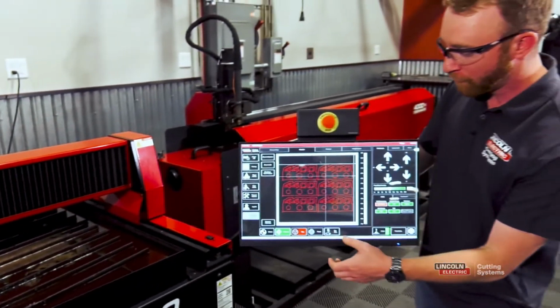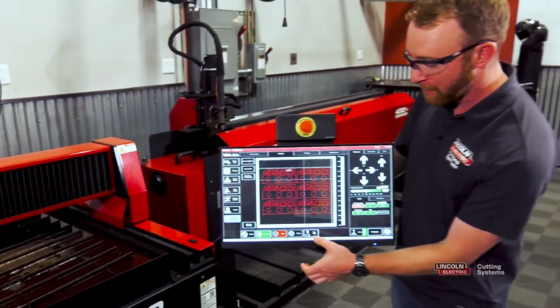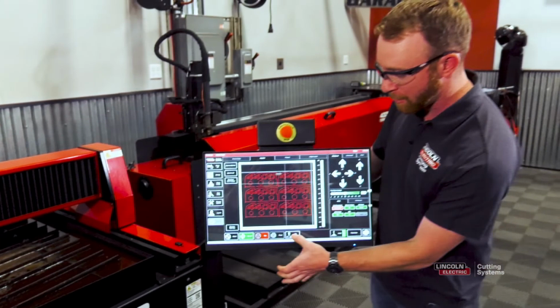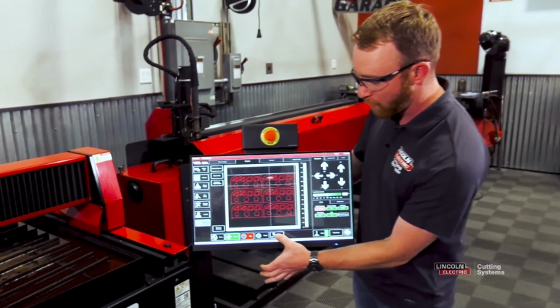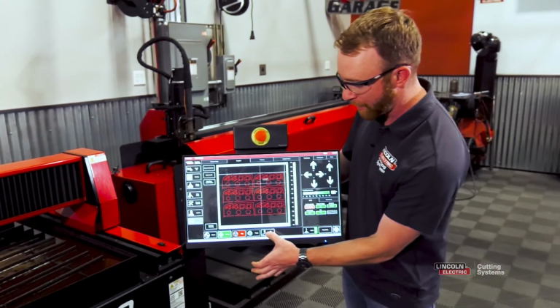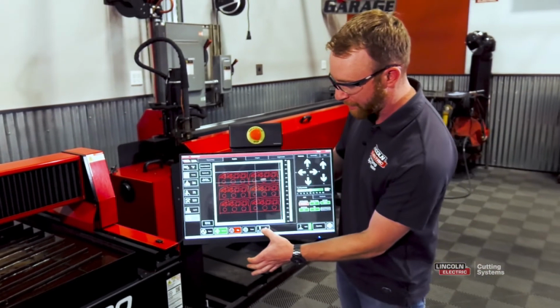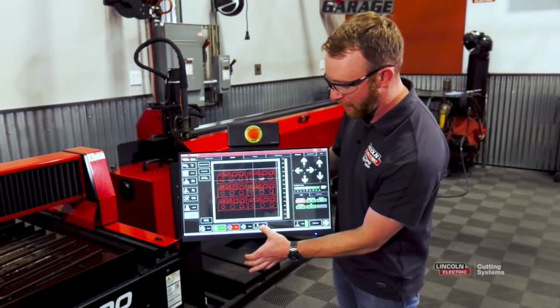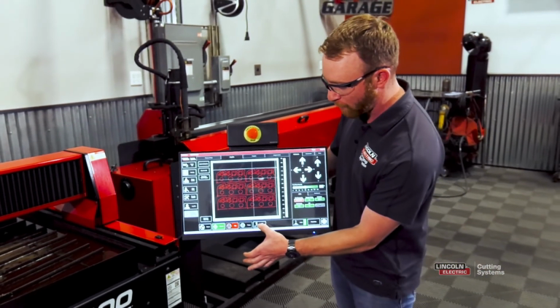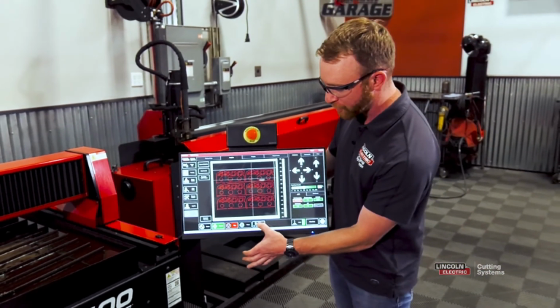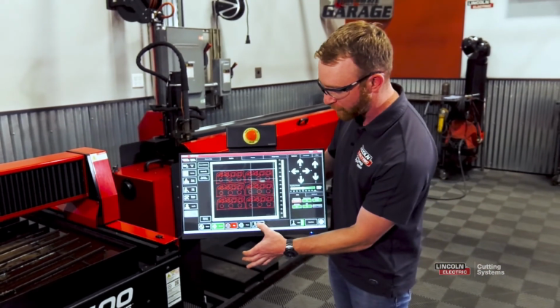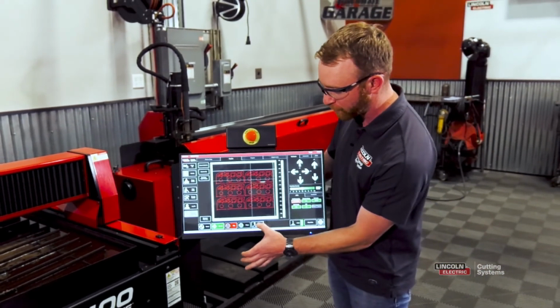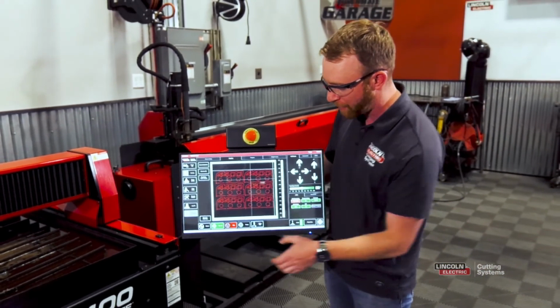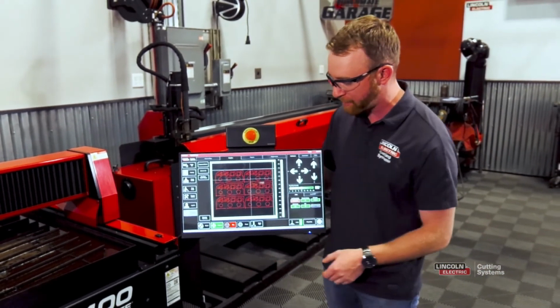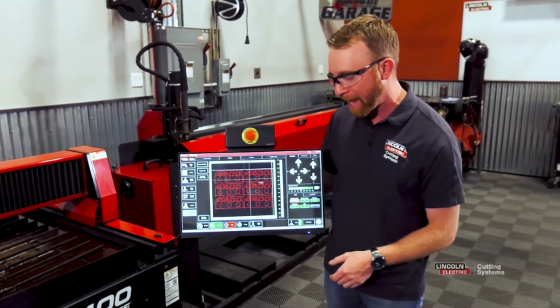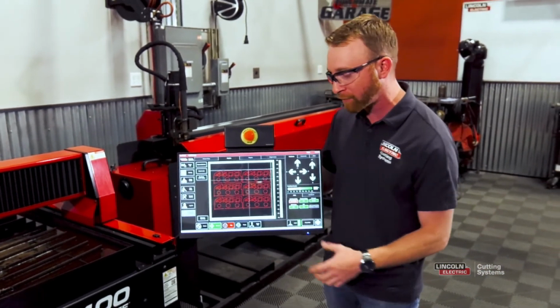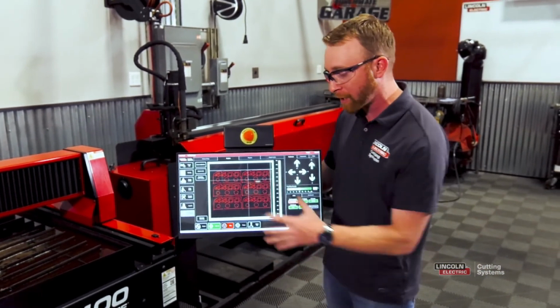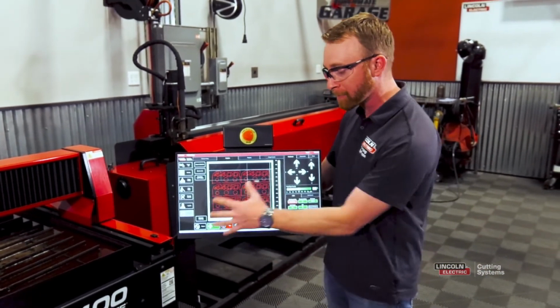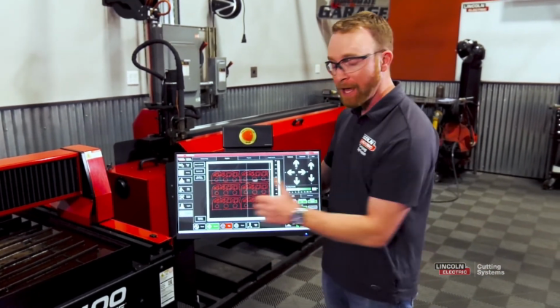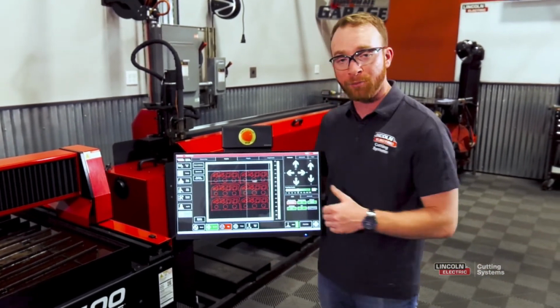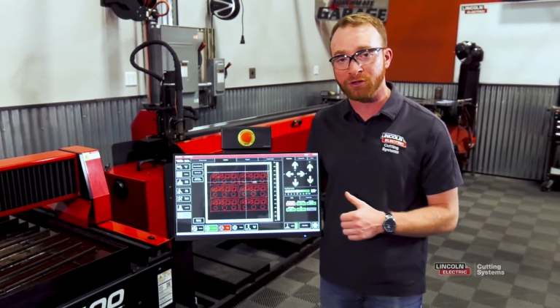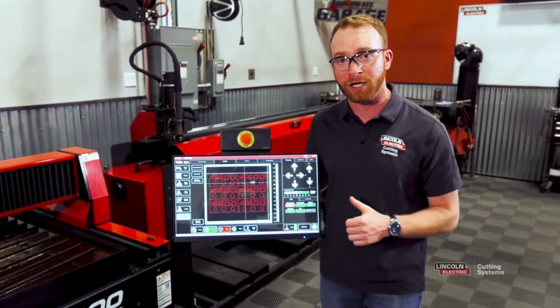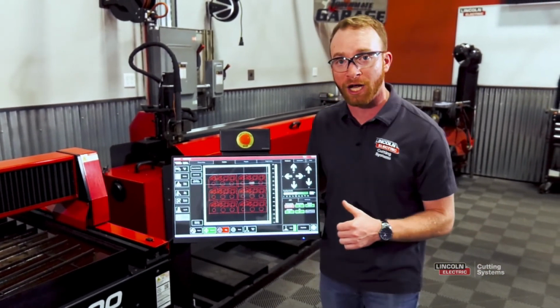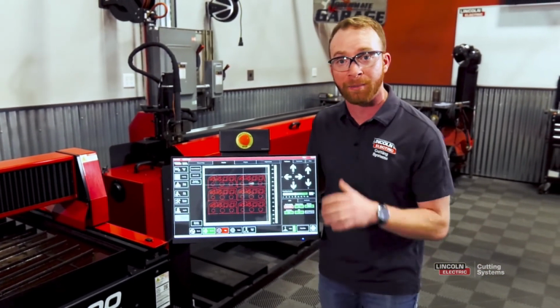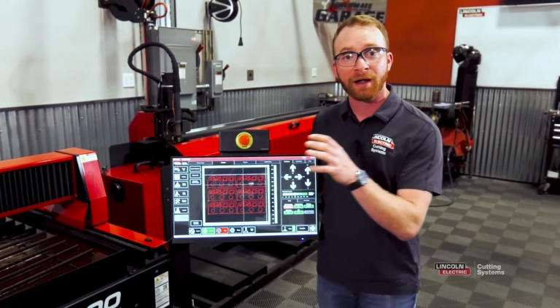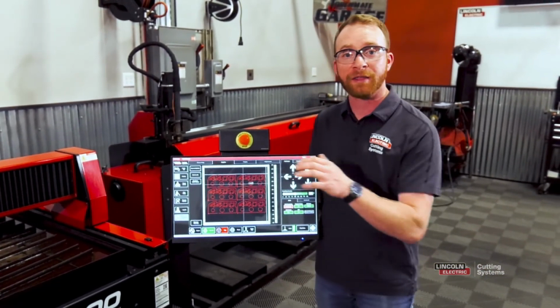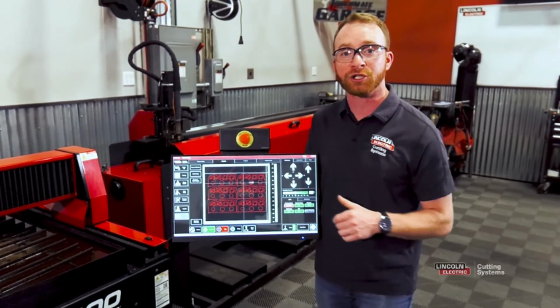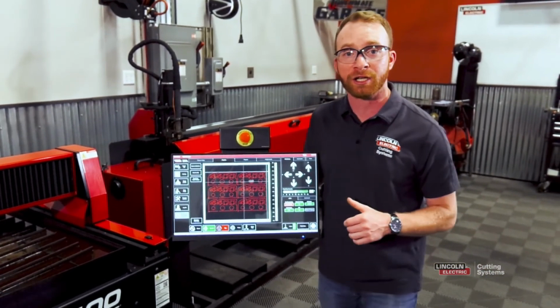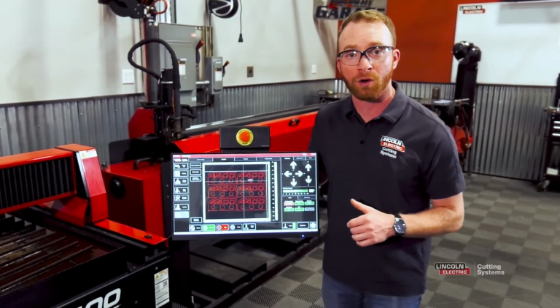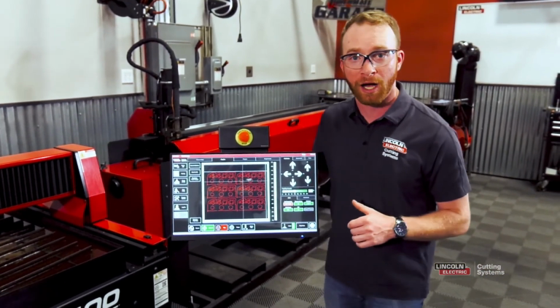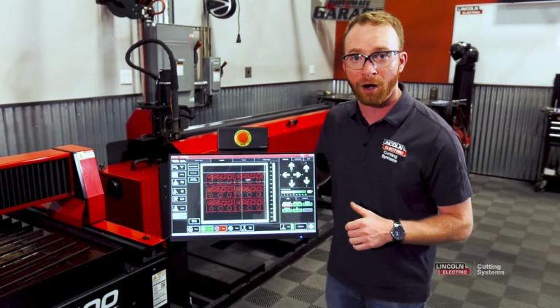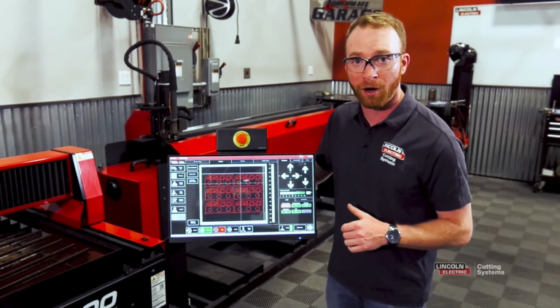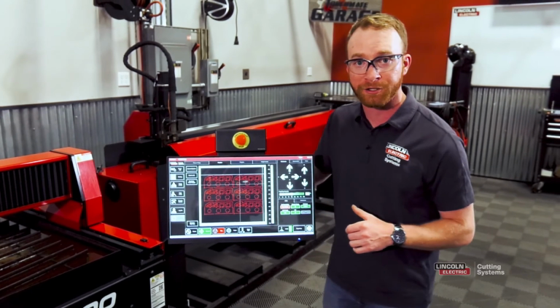From here, we're ready to cut. We can change from dry run to active run and press run job, and the machine will cut our parts.